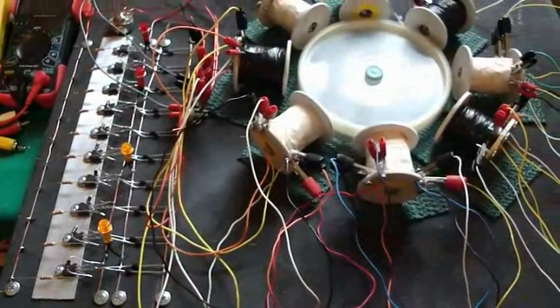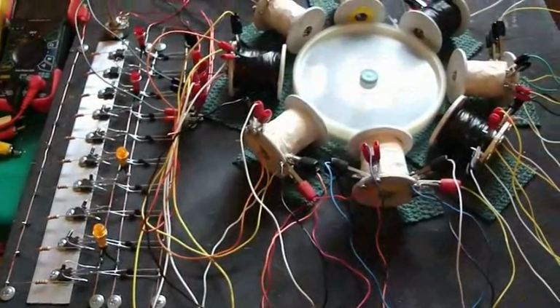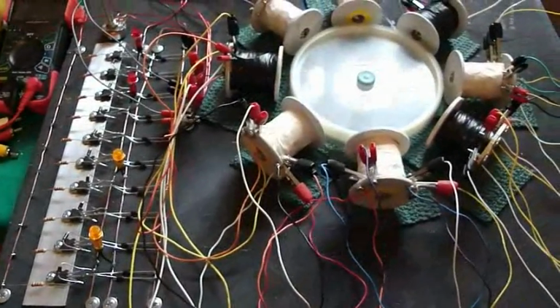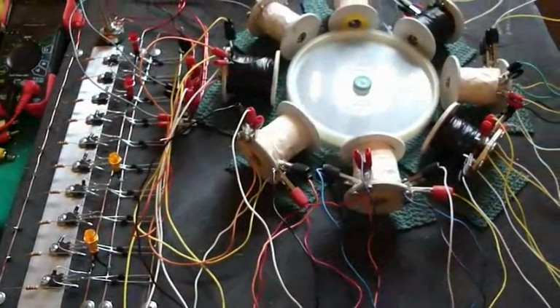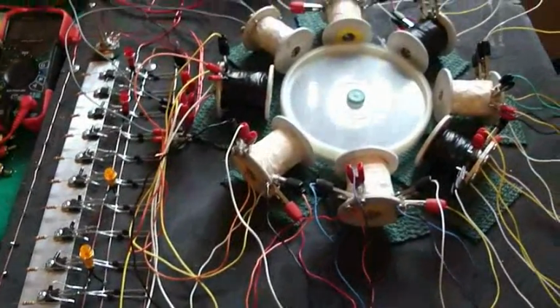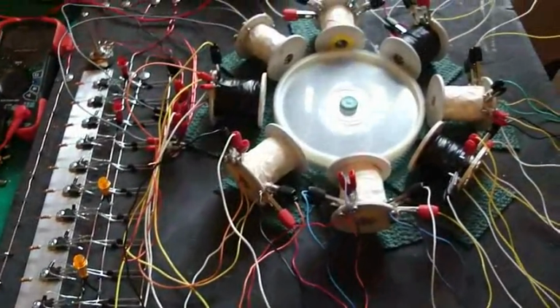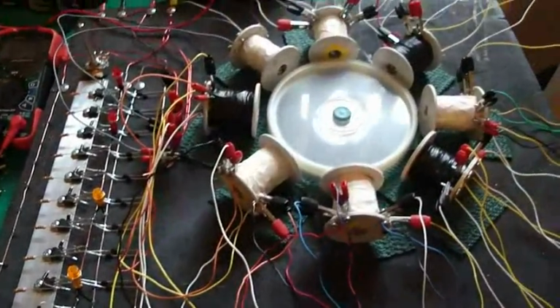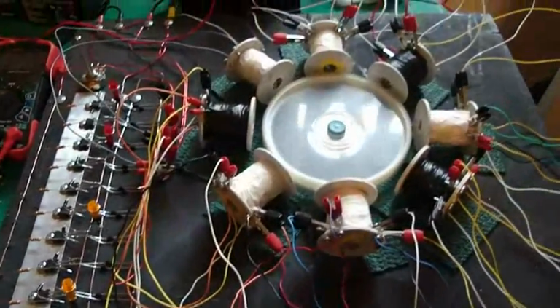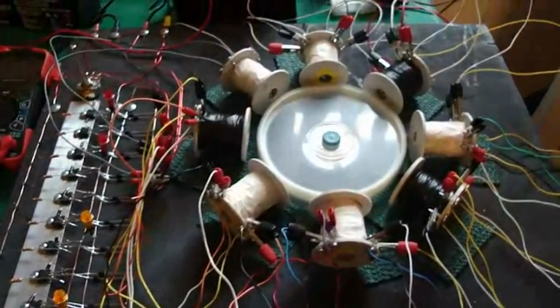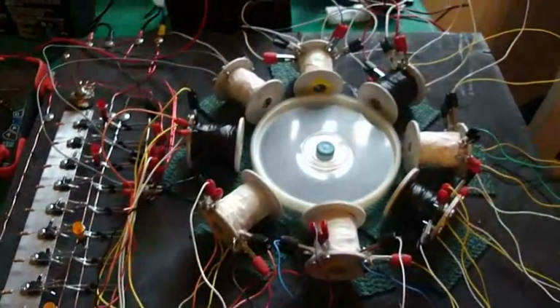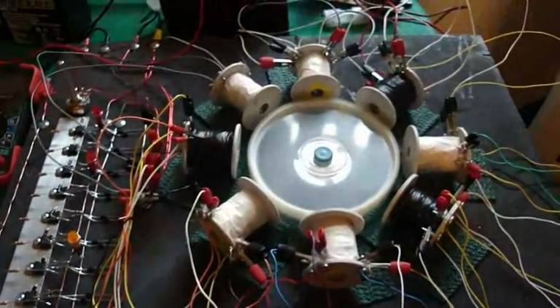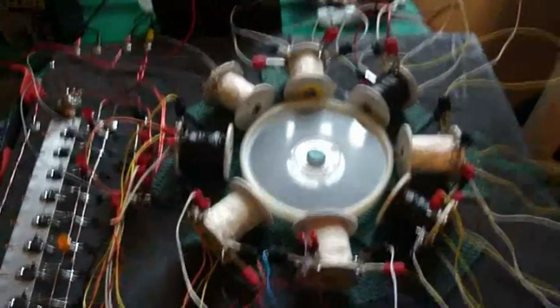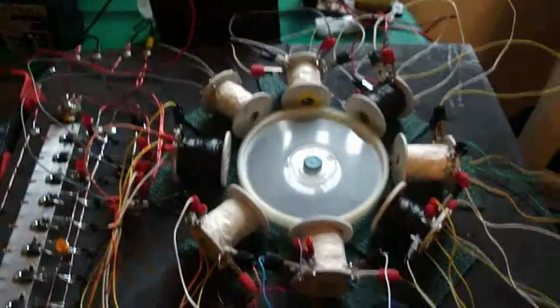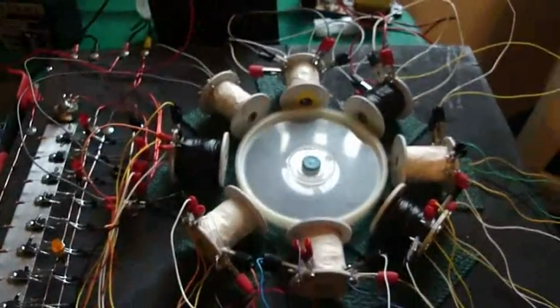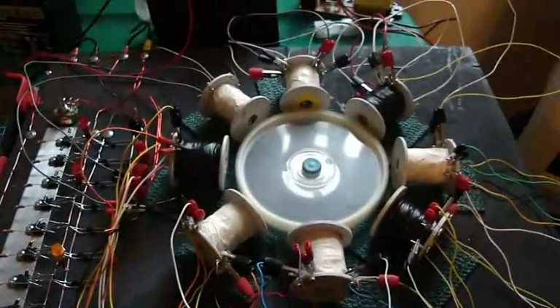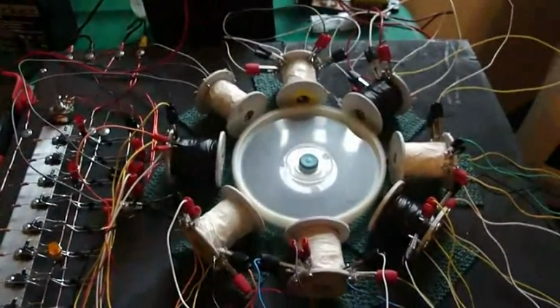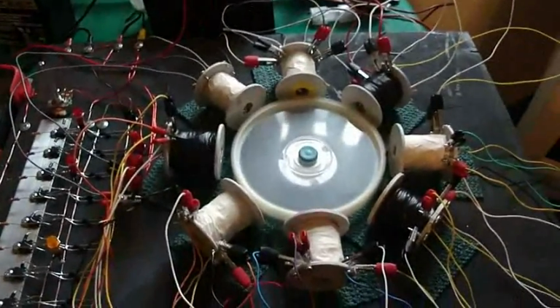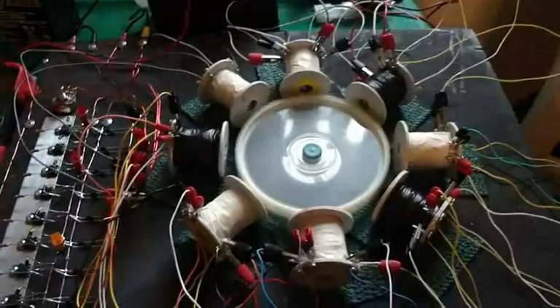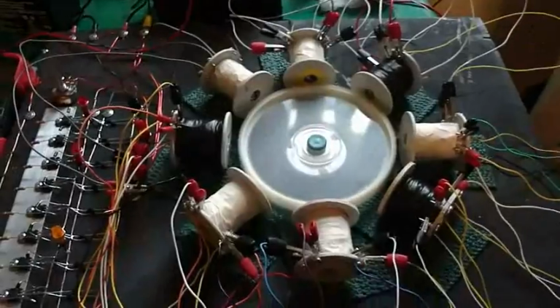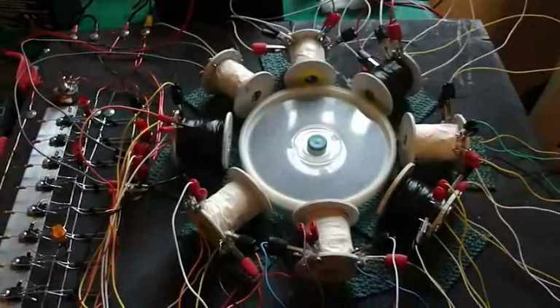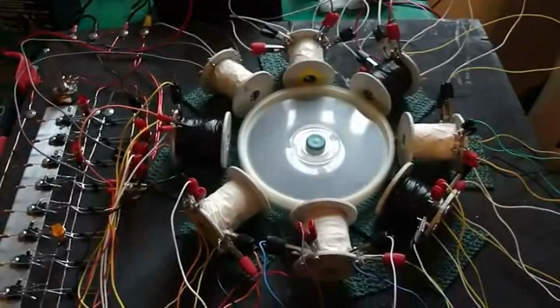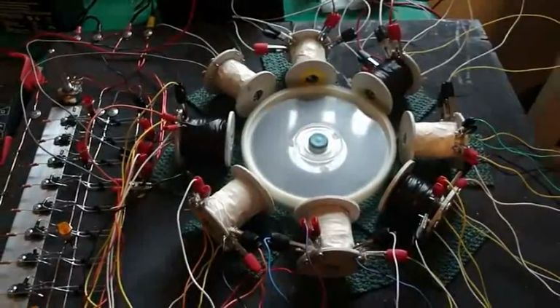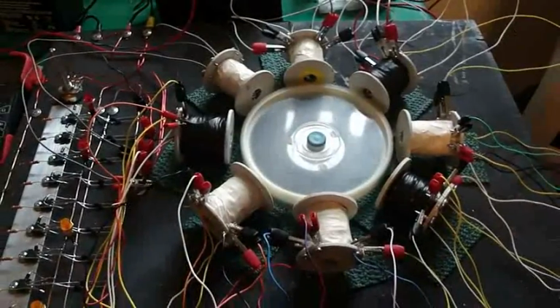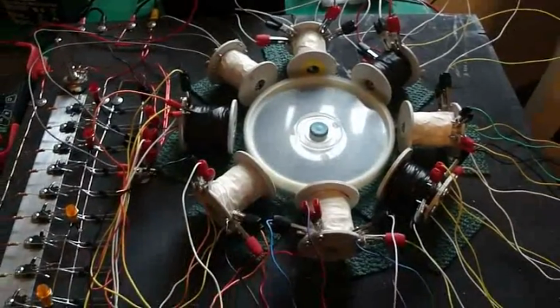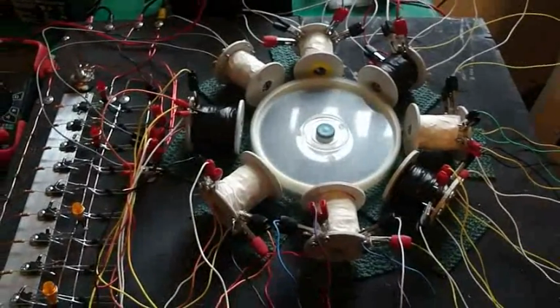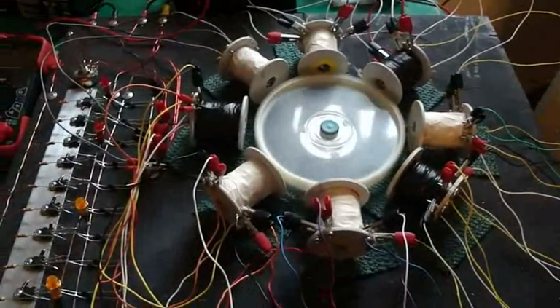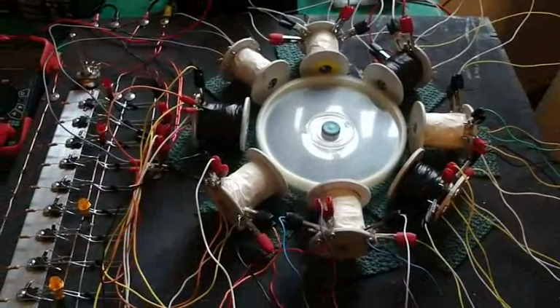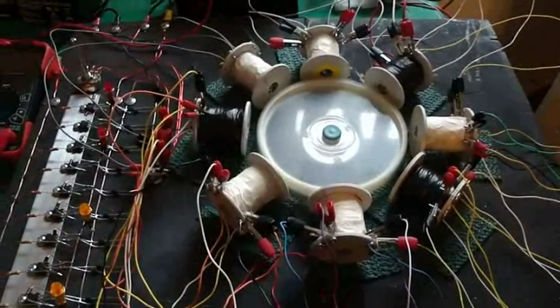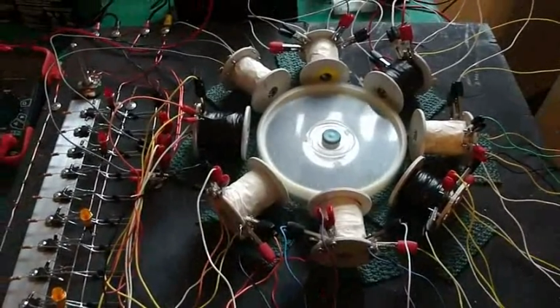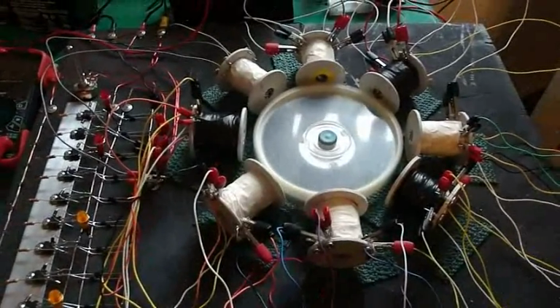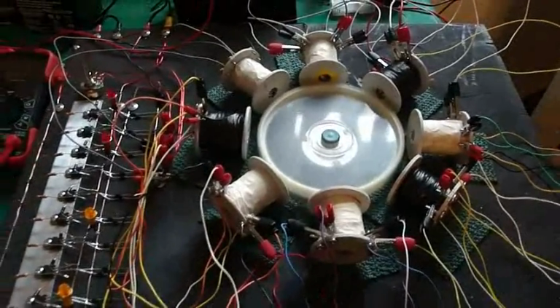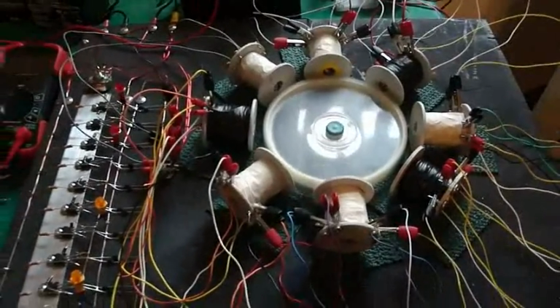I had to figure out what that was. When I ran that last coil back to the beginning, I got a charge out of it.